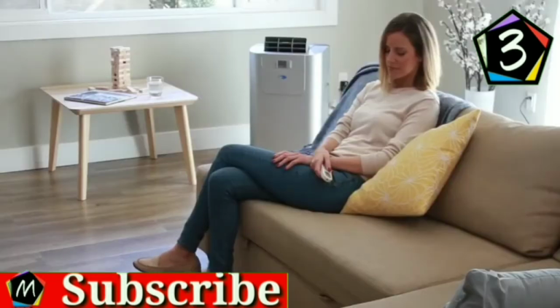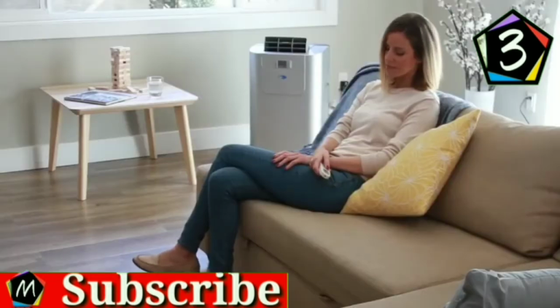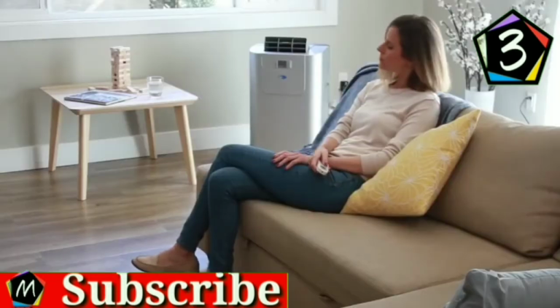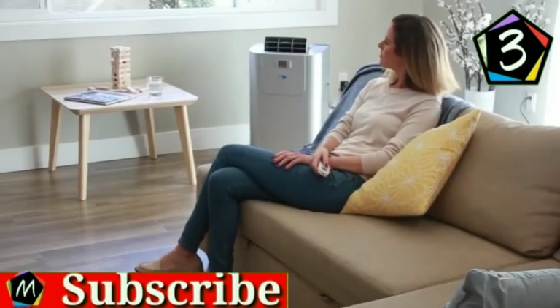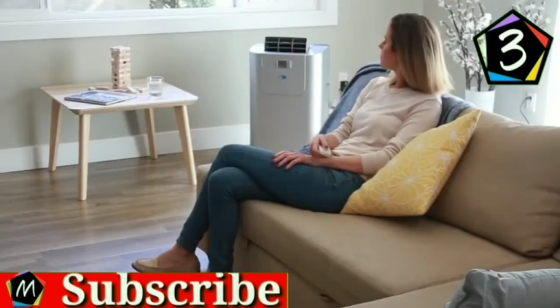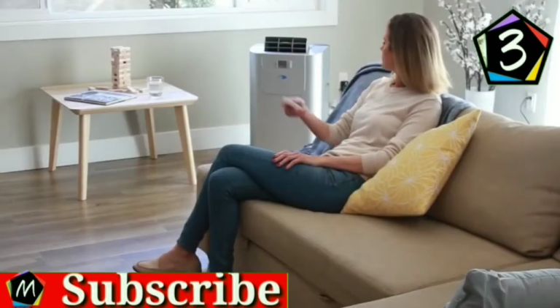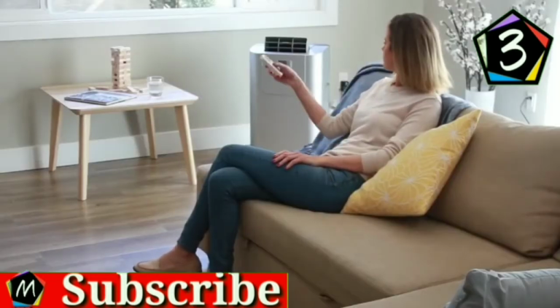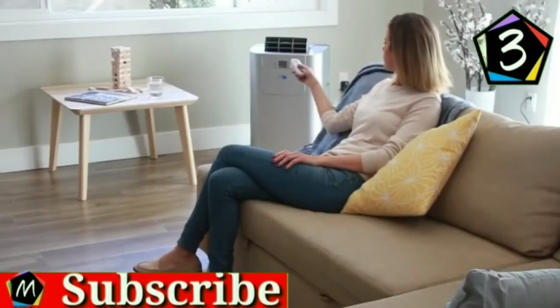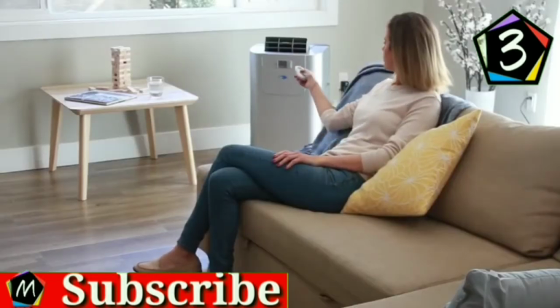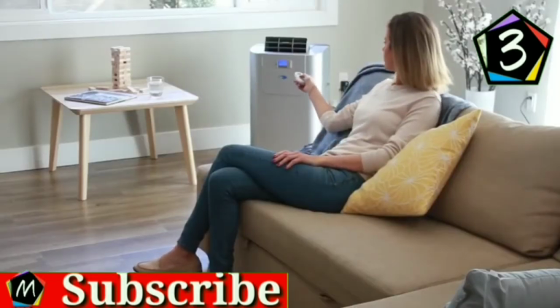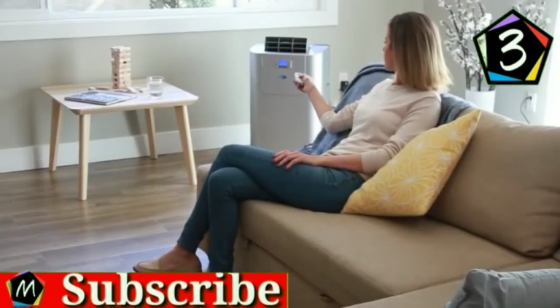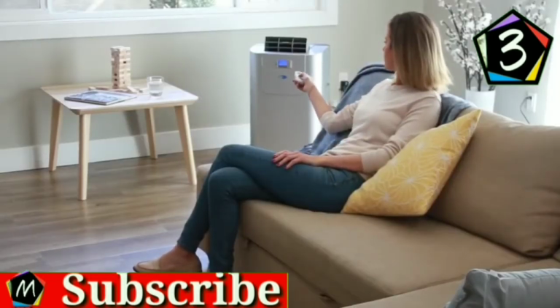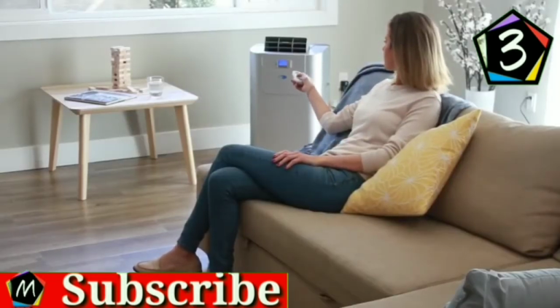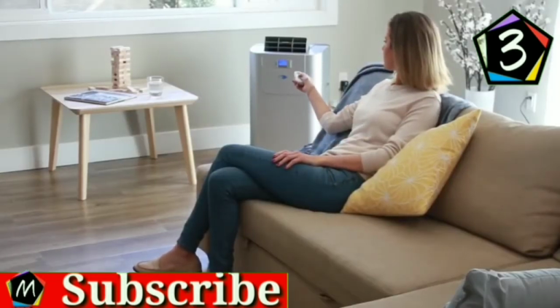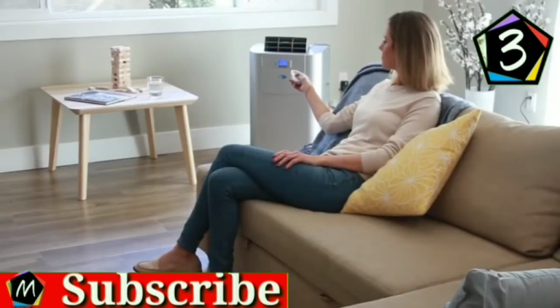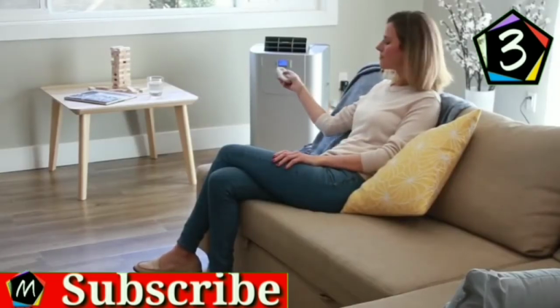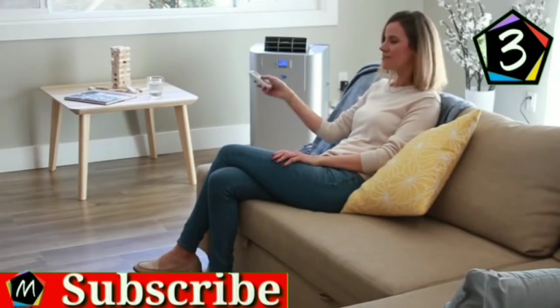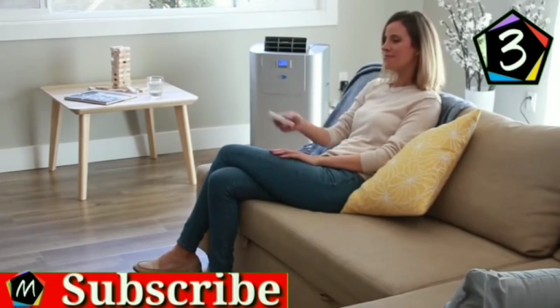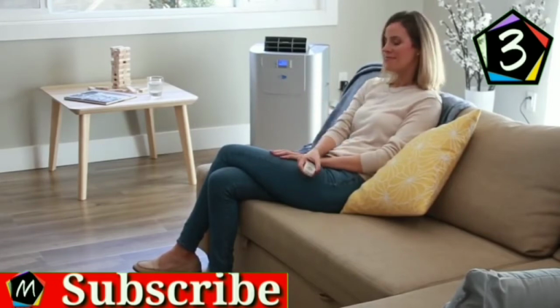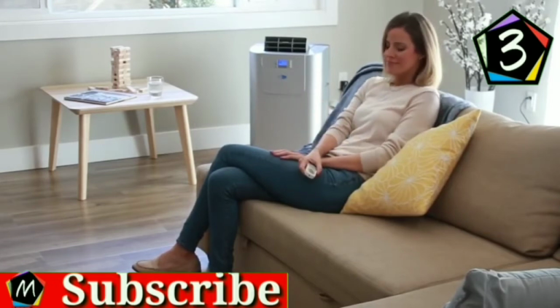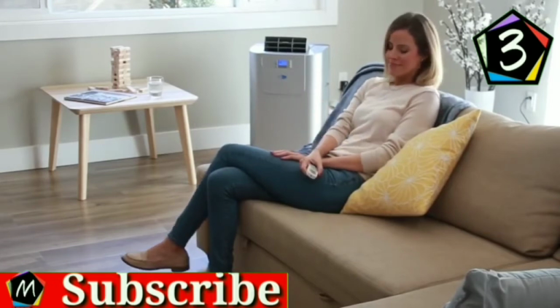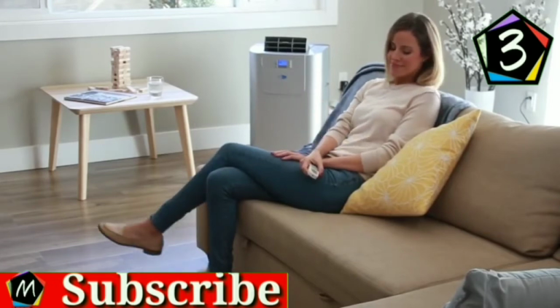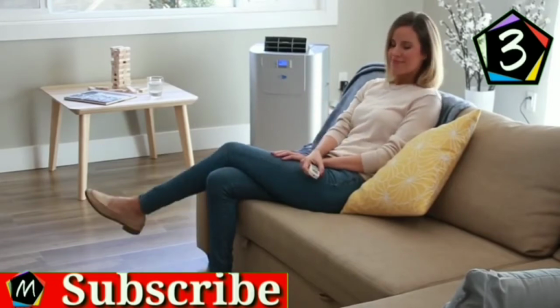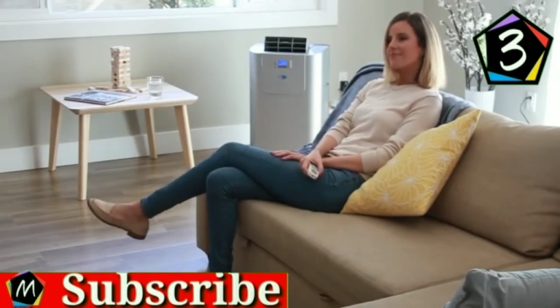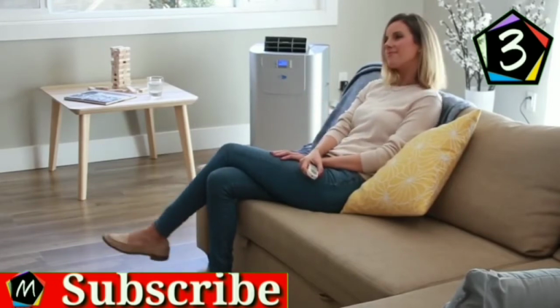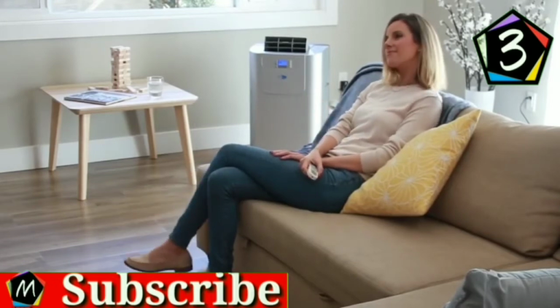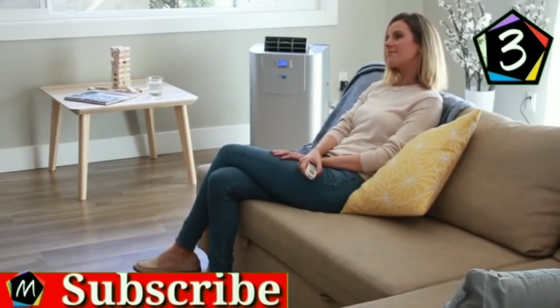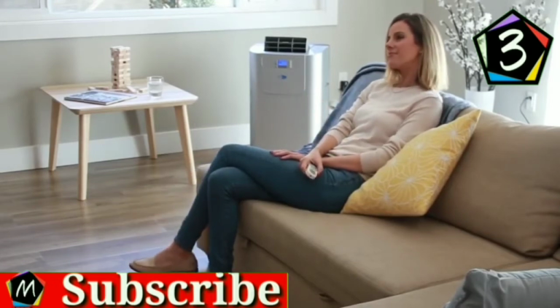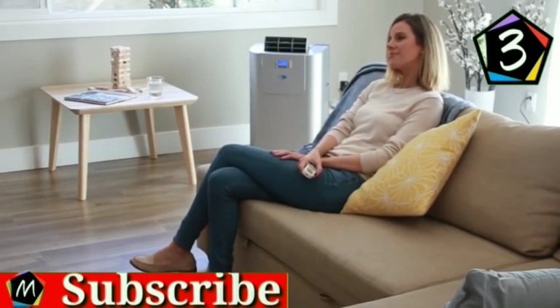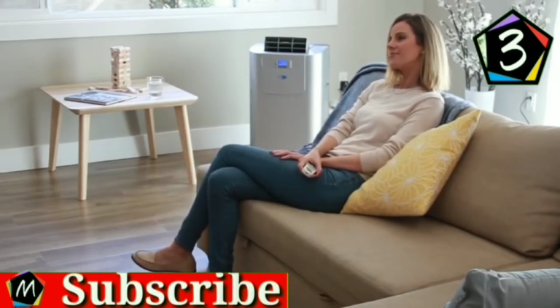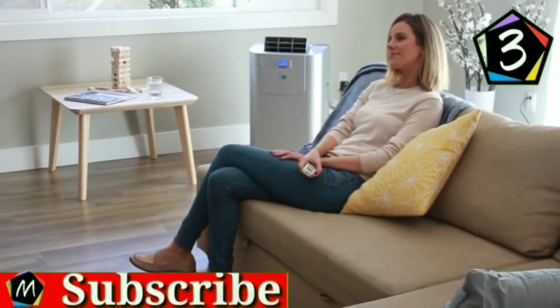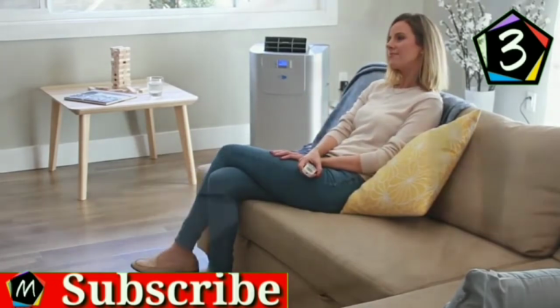A handy remote control easily controls the speed, temperature, timer, and dehumidifier settings even from a distance.